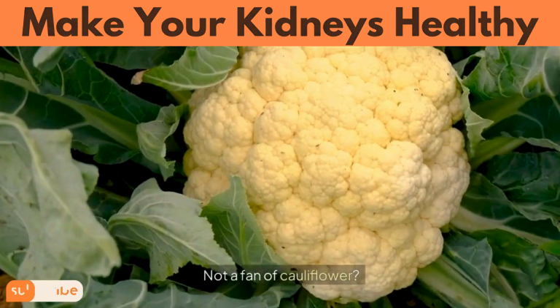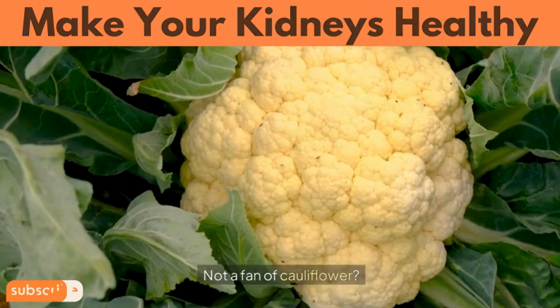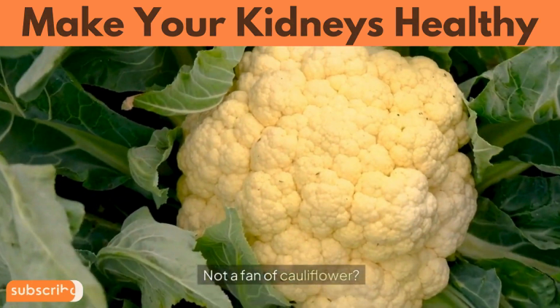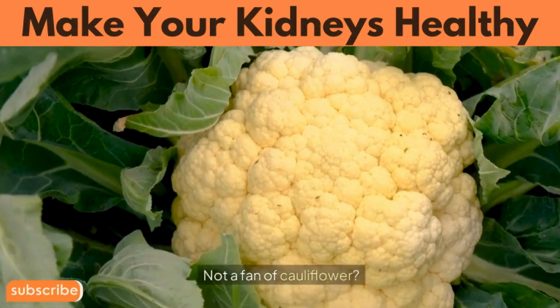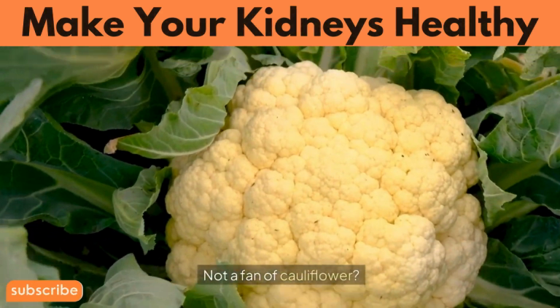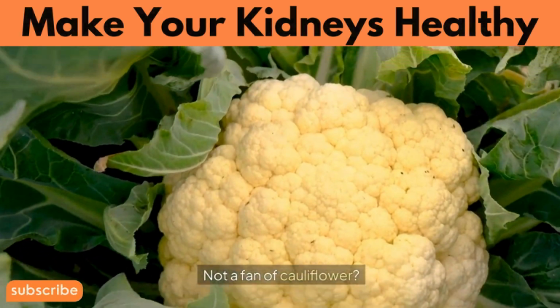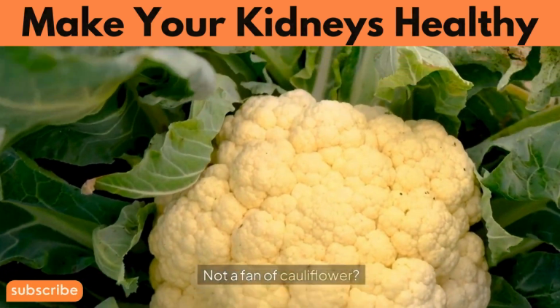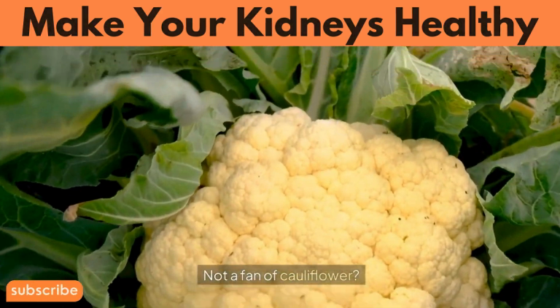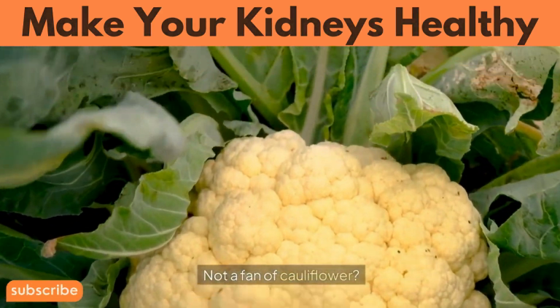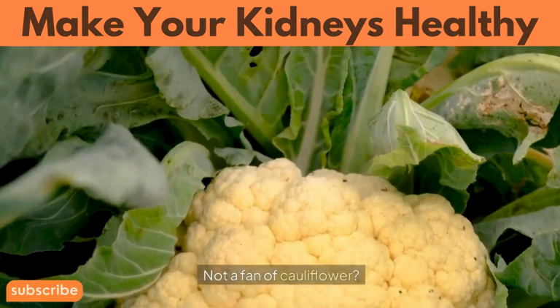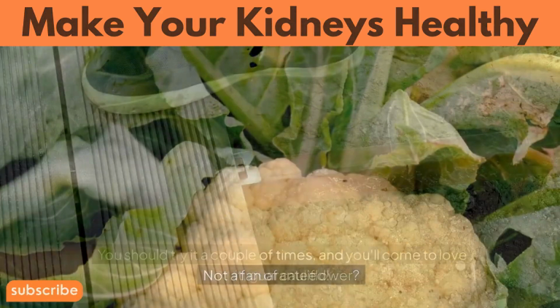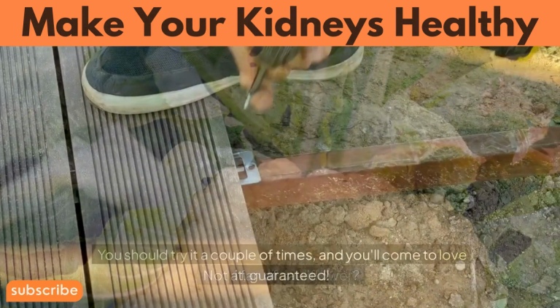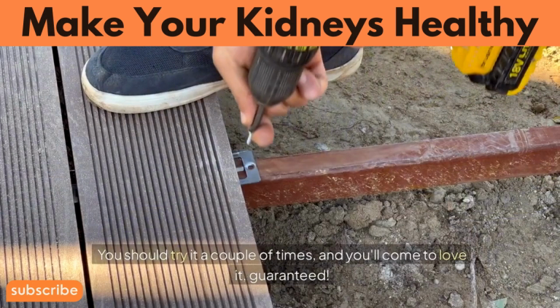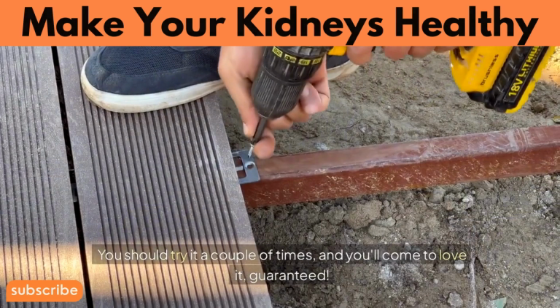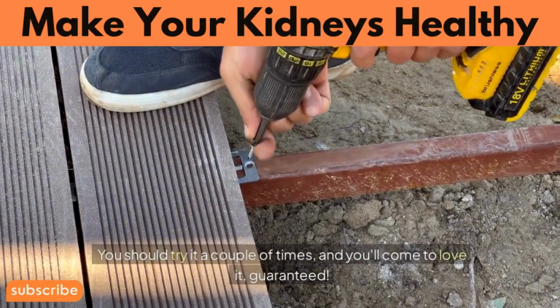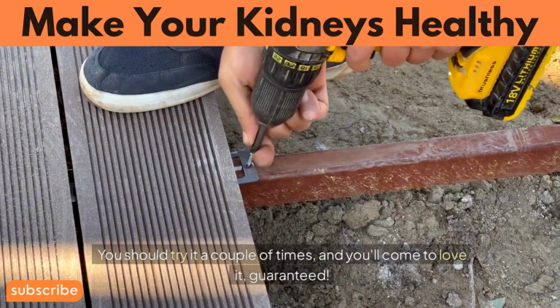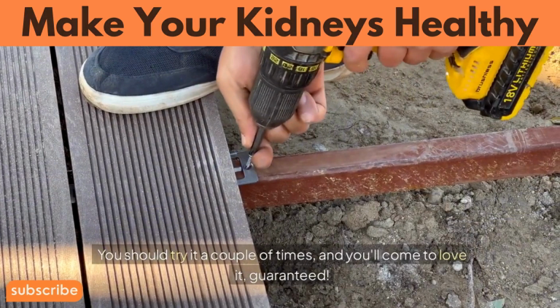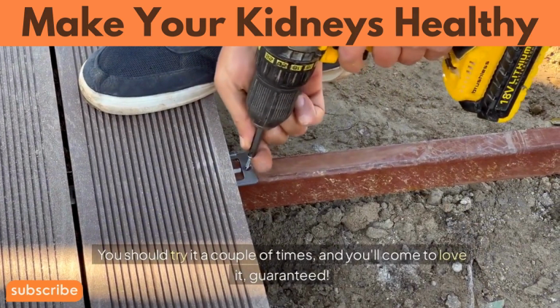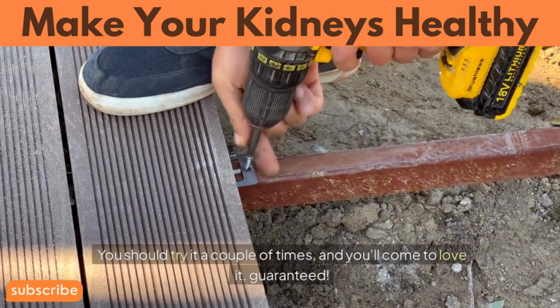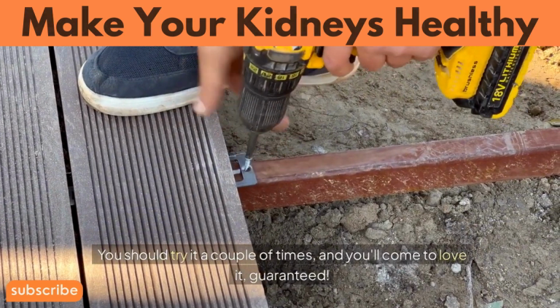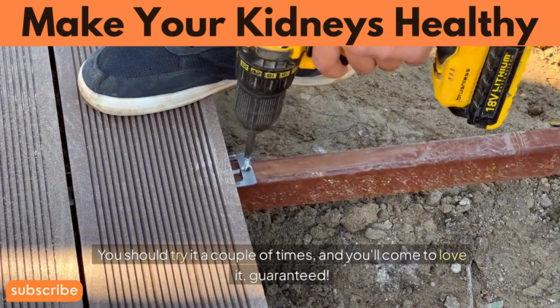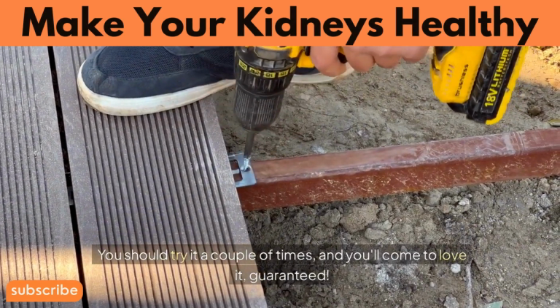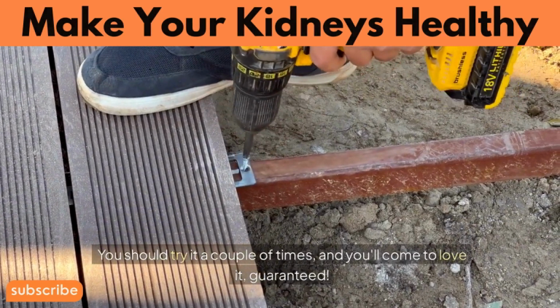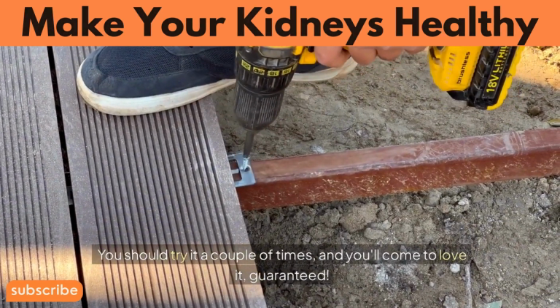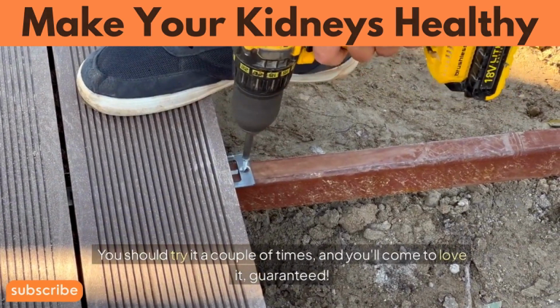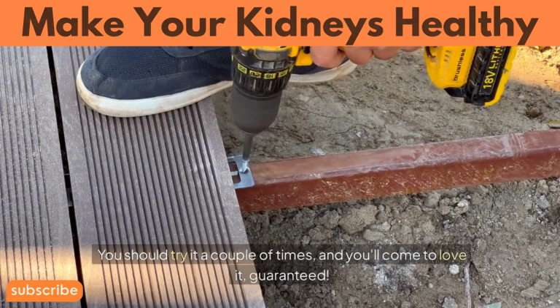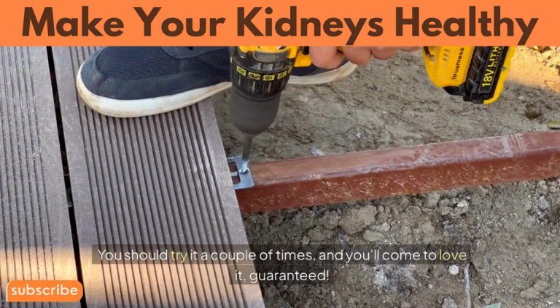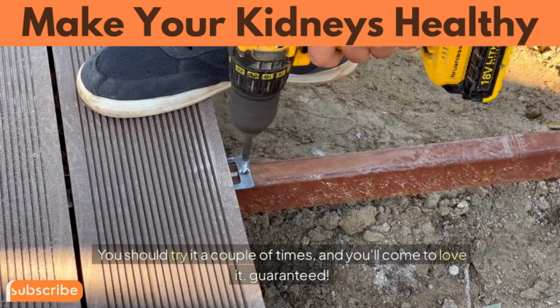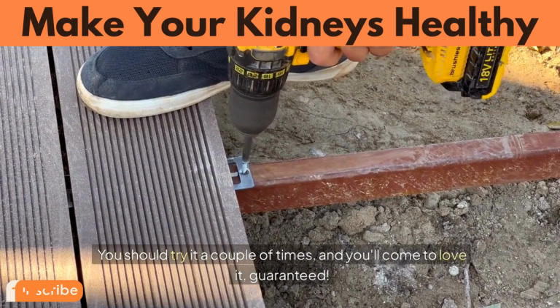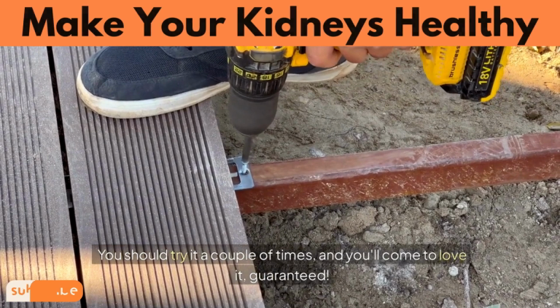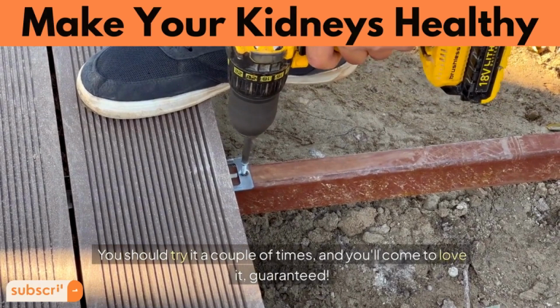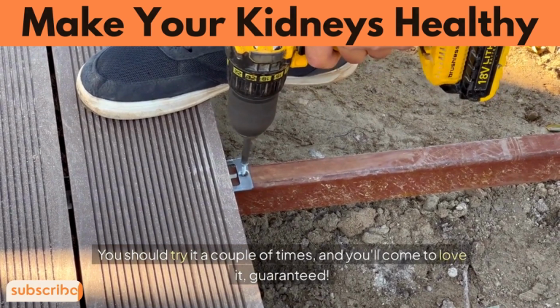Not a fan of cauliflower? You should try it a couple of times, and you'll come to love it — guaranteed.